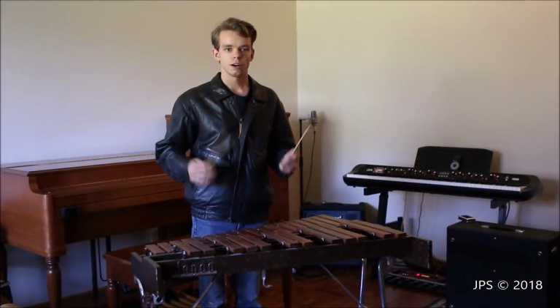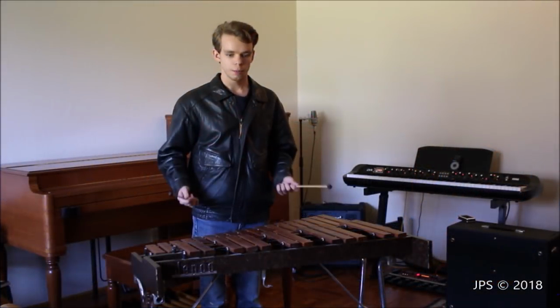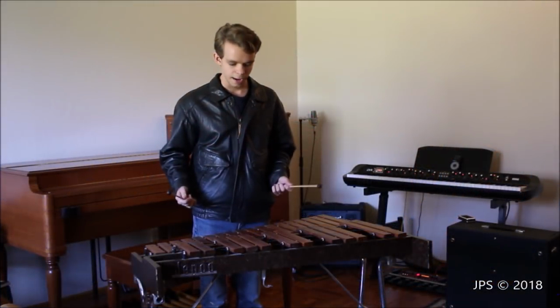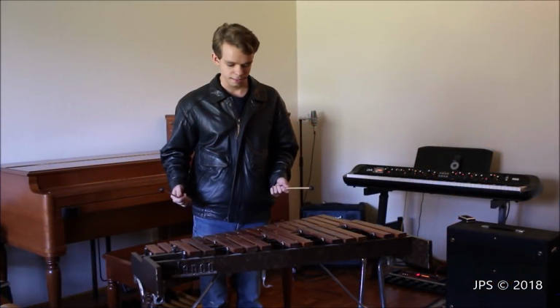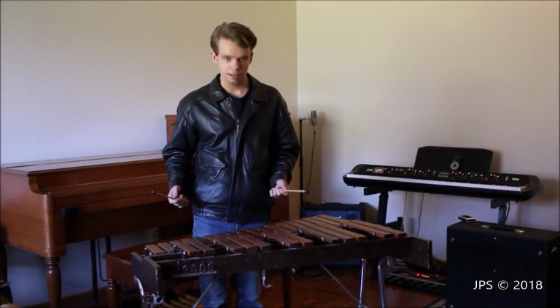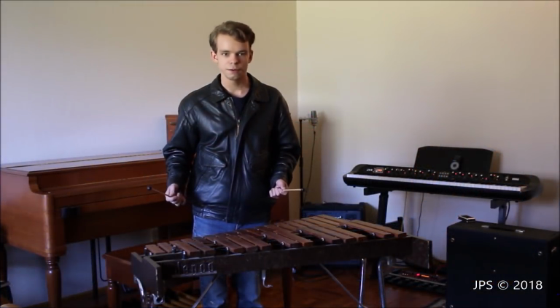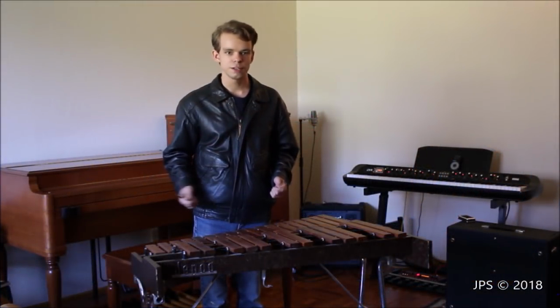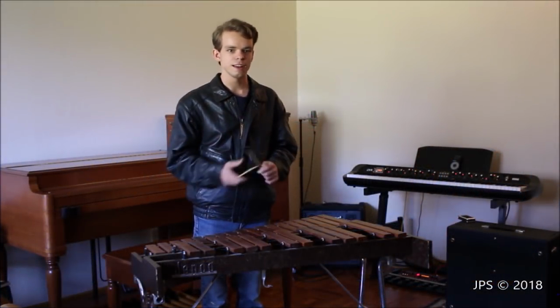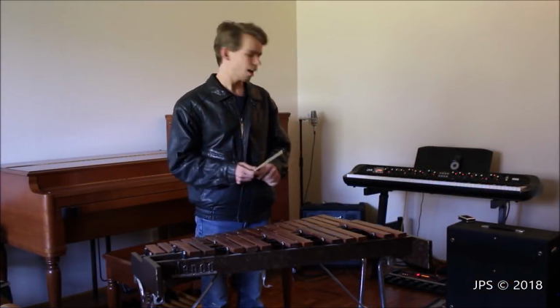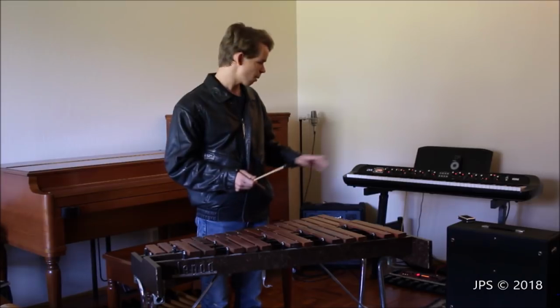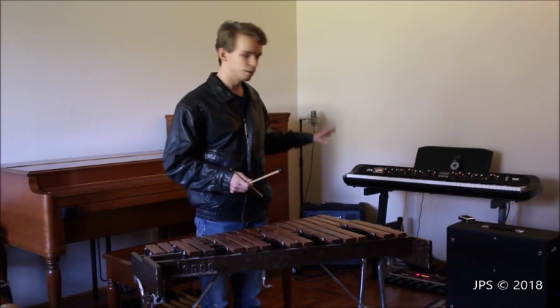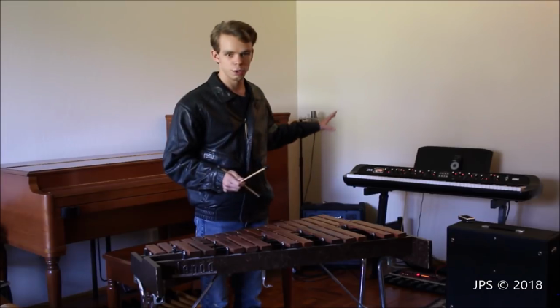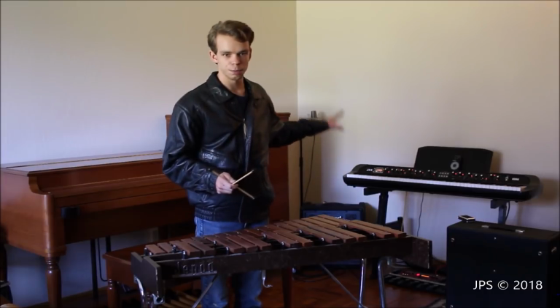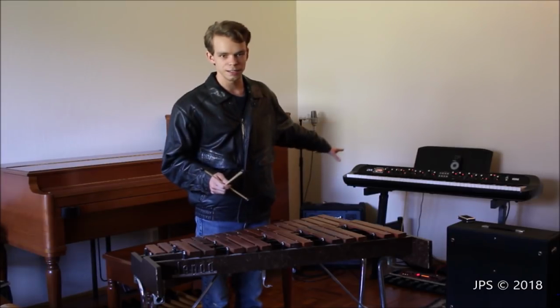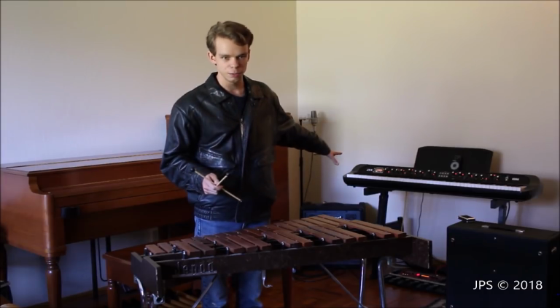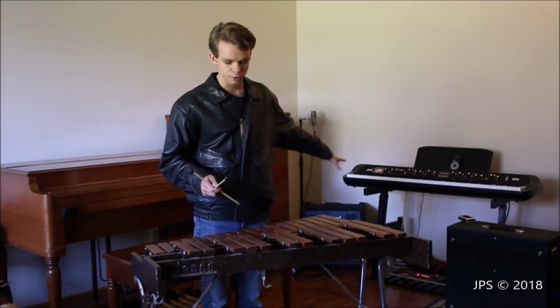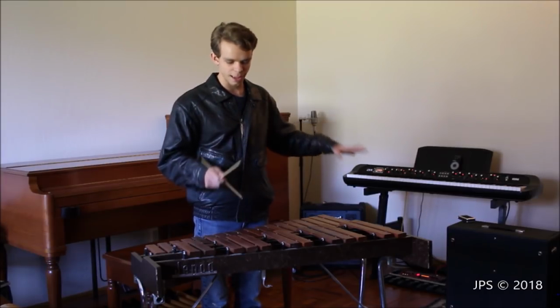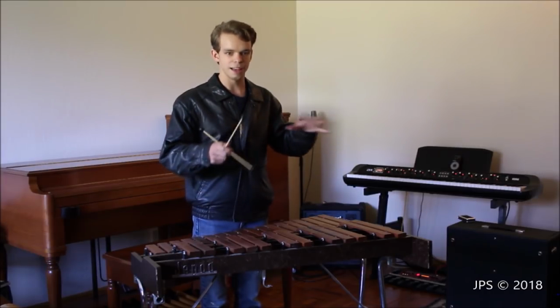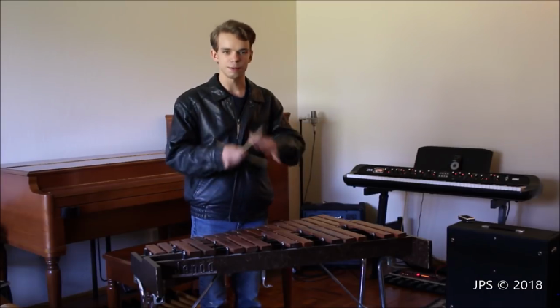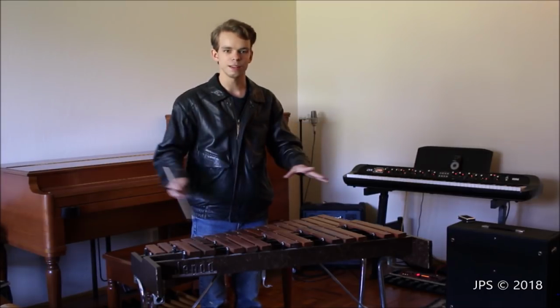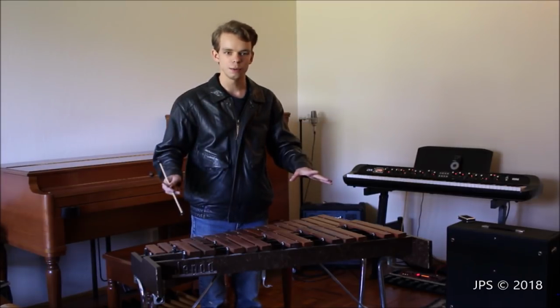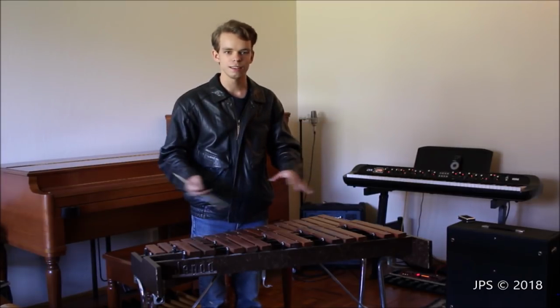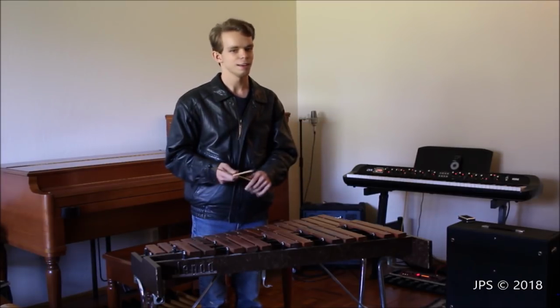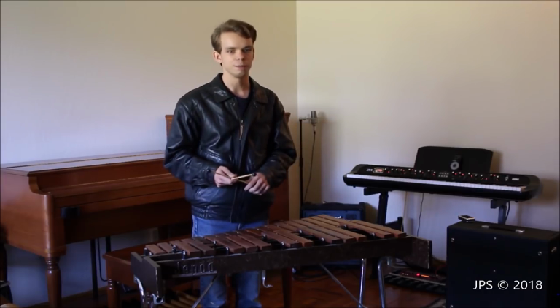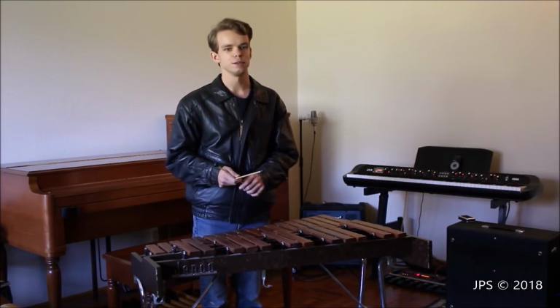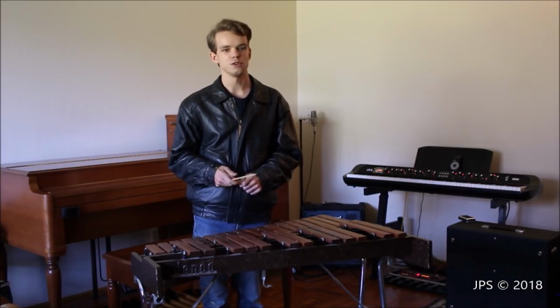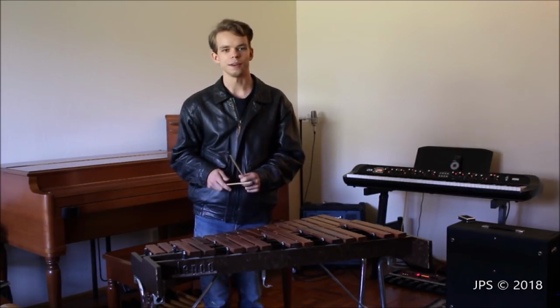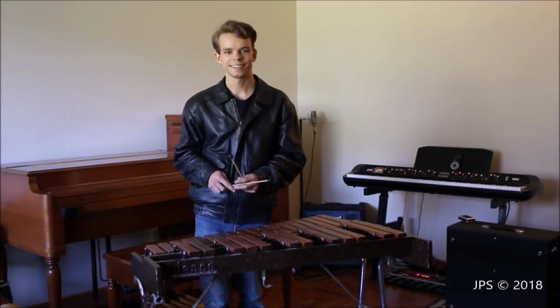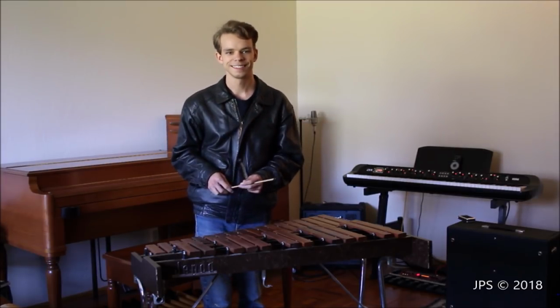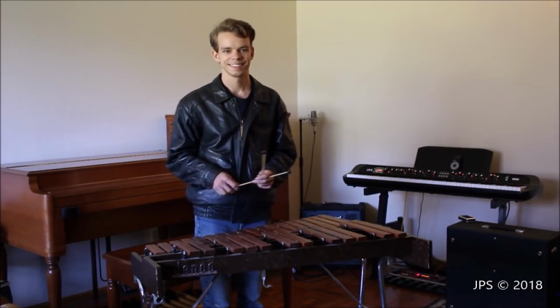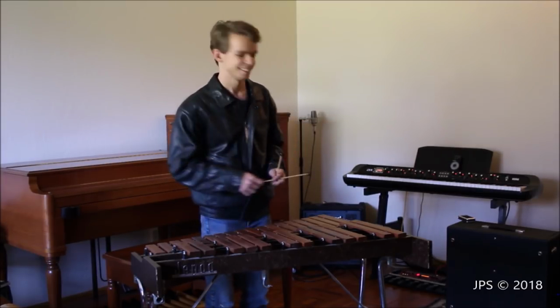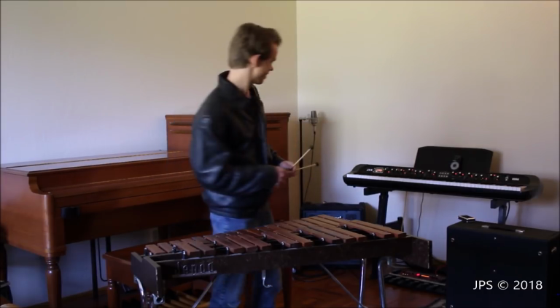Alright, we're back with the xylophone here, and now I'm going to play the looper and play along with it — hopefully you enjoy.